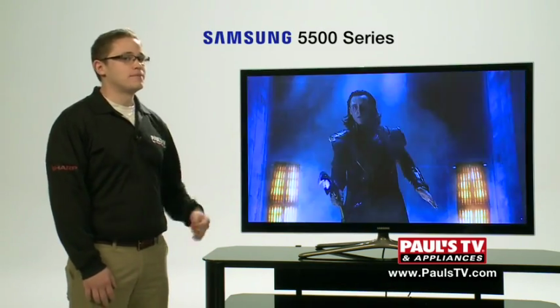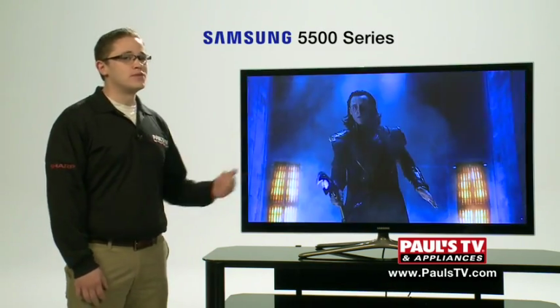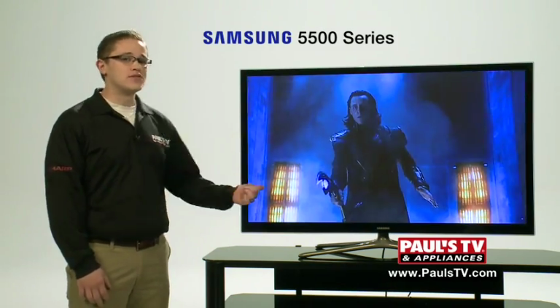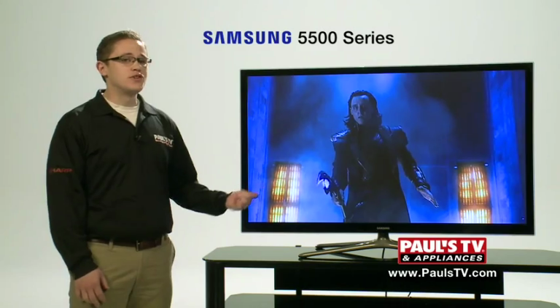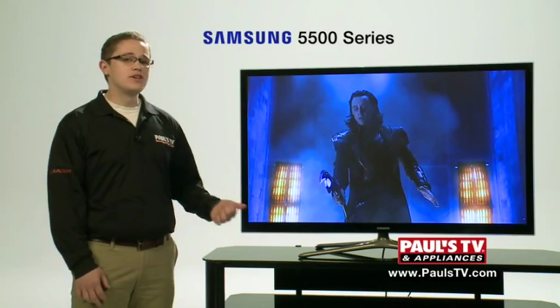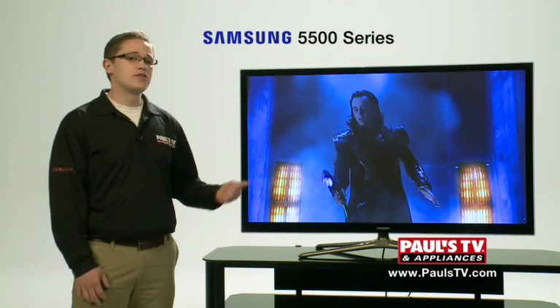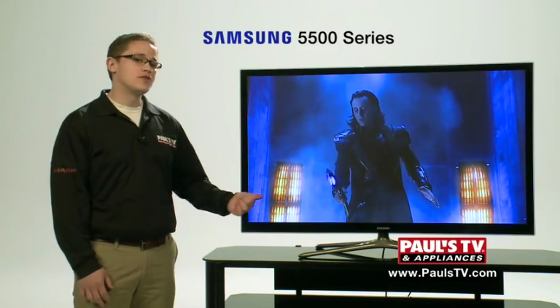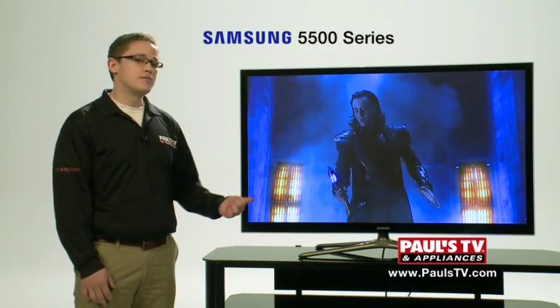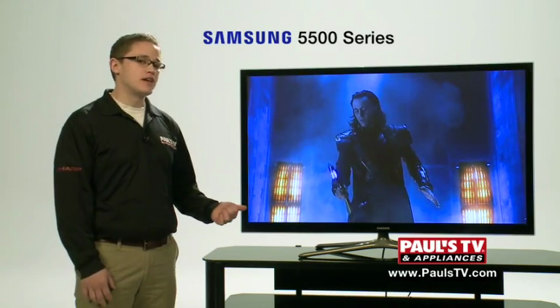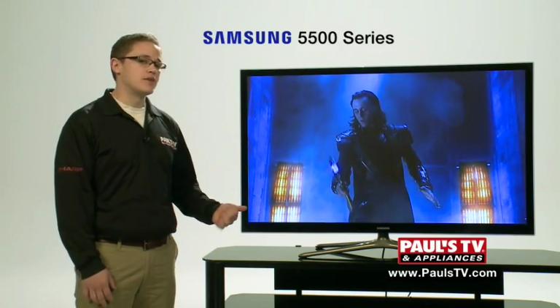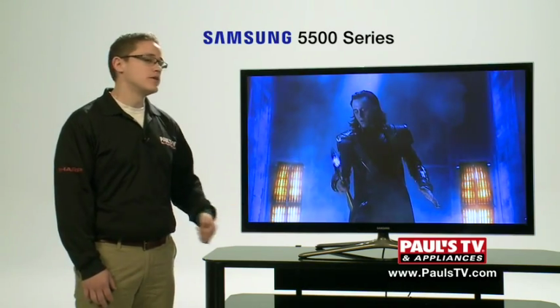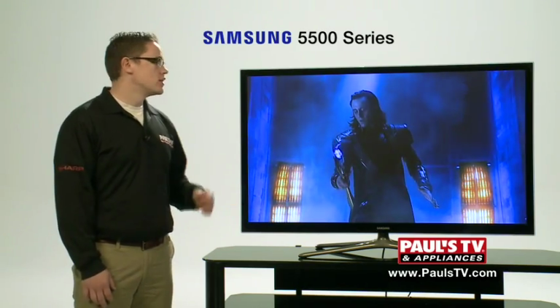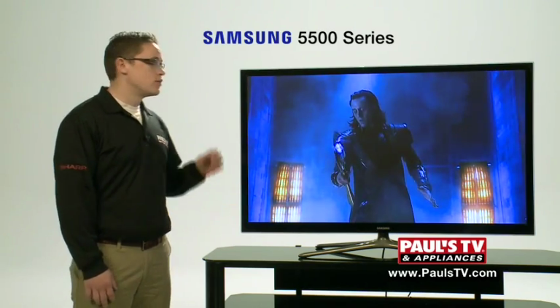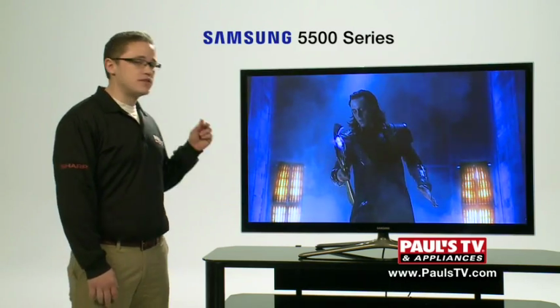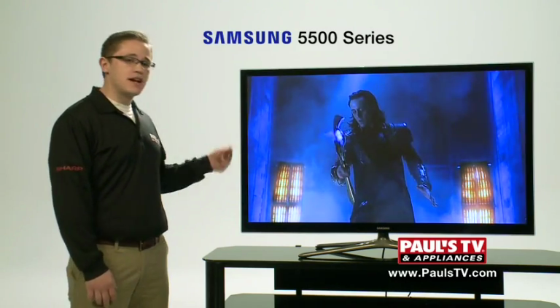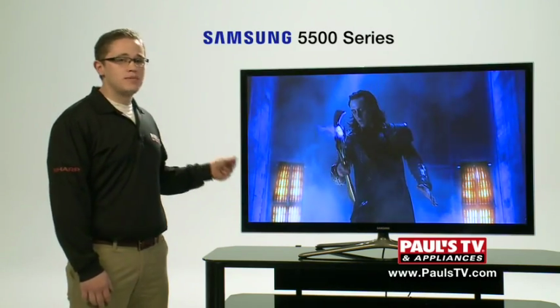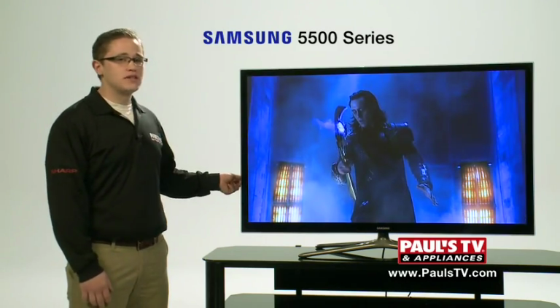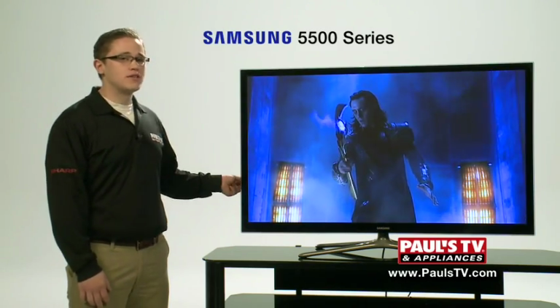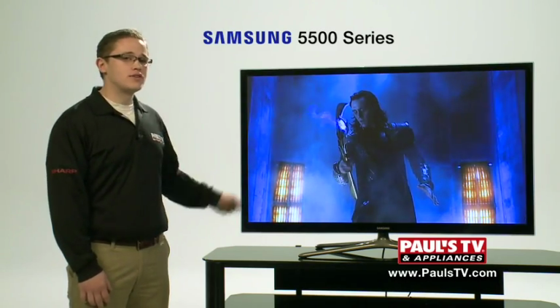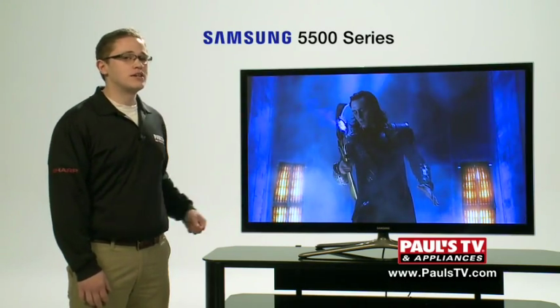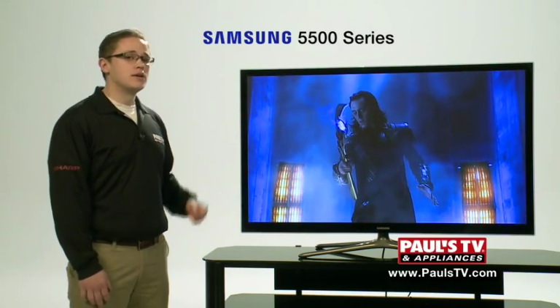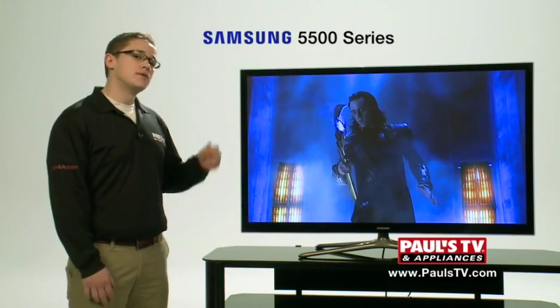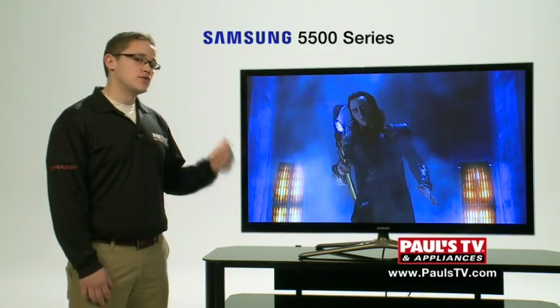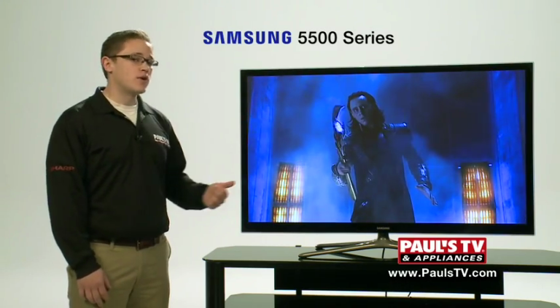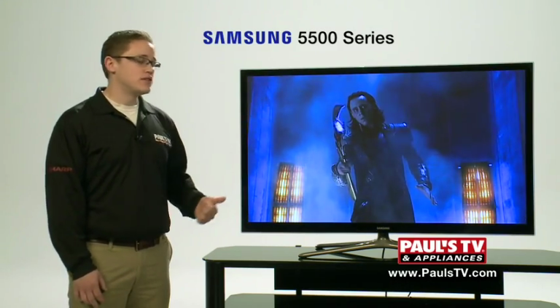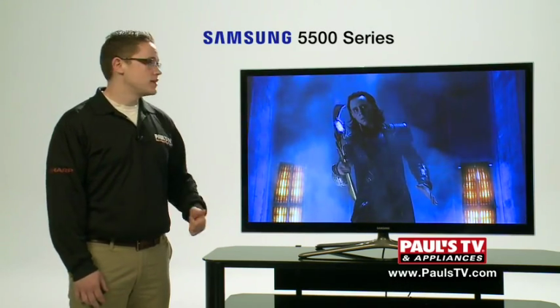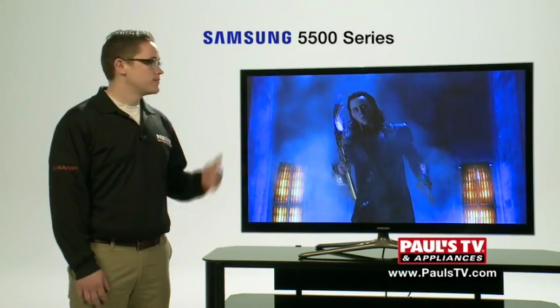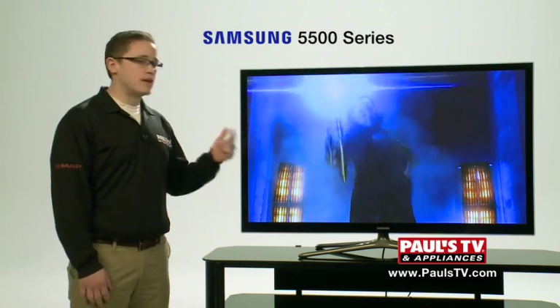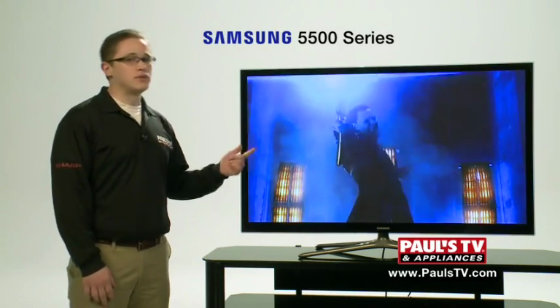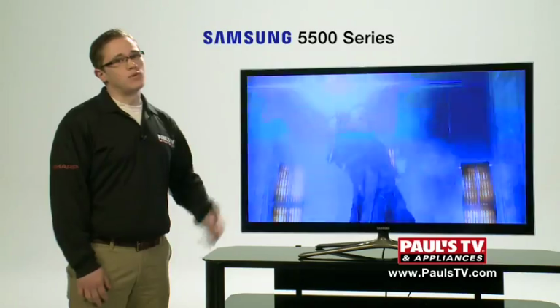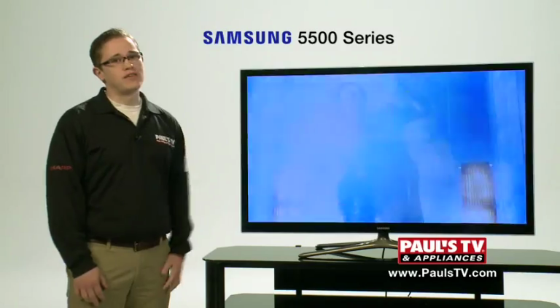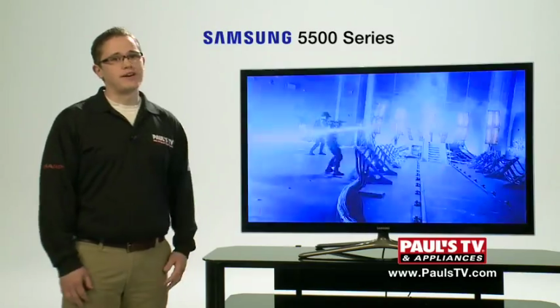This is a 2D, 3D plasma with 1080p technology, smart TV, and built-in Wi-Fi.